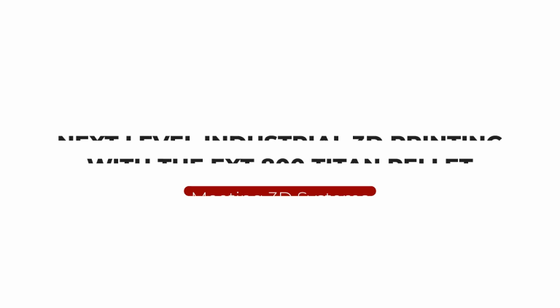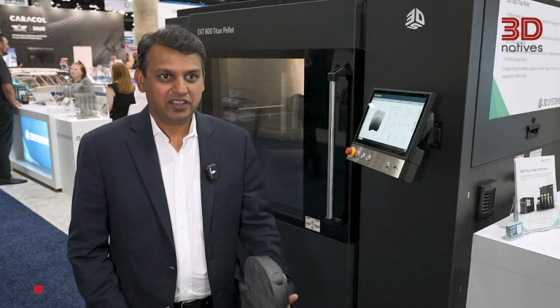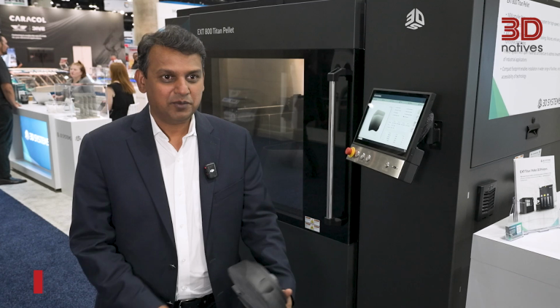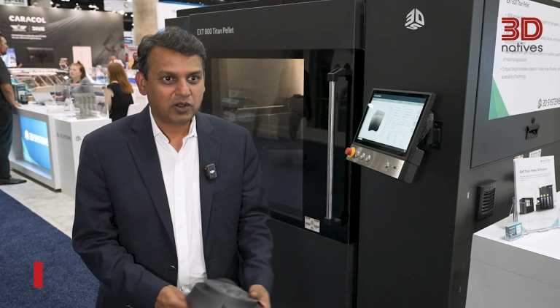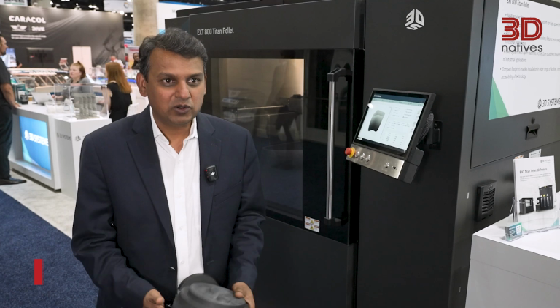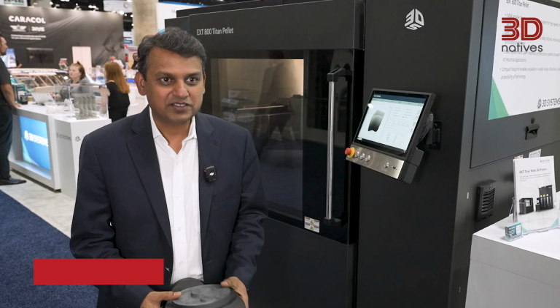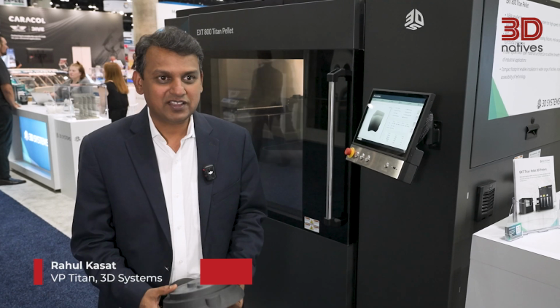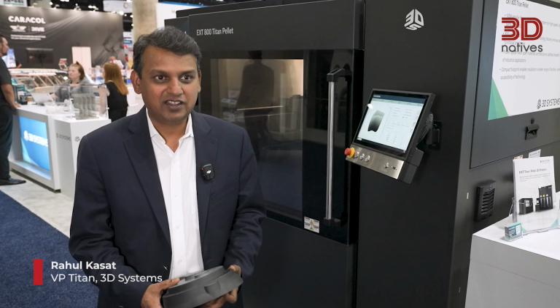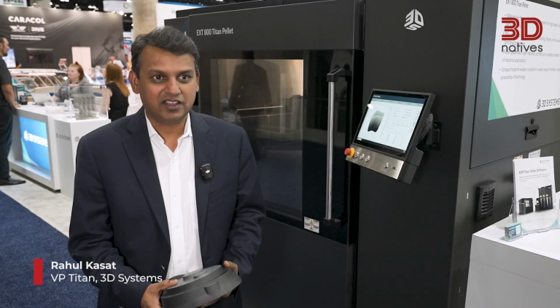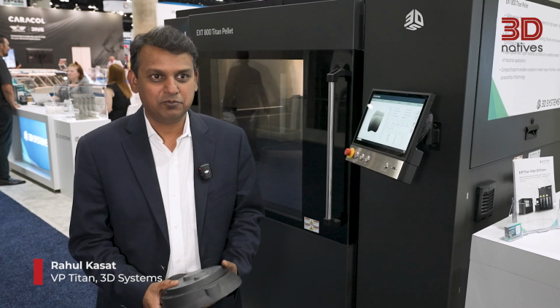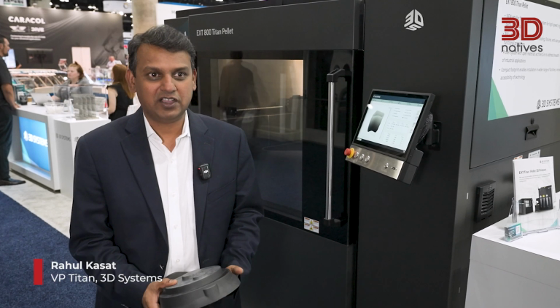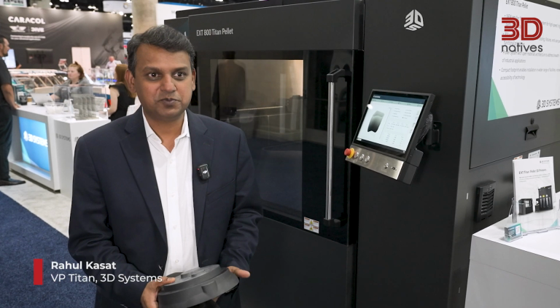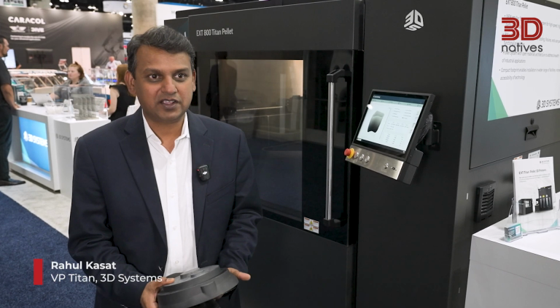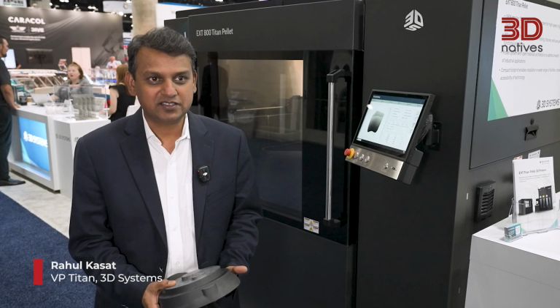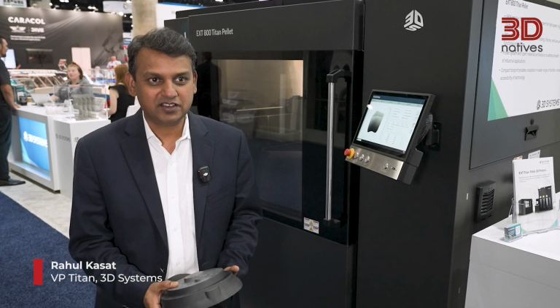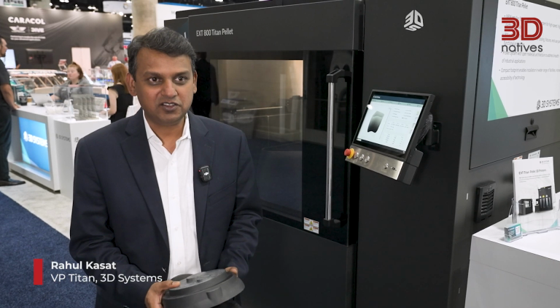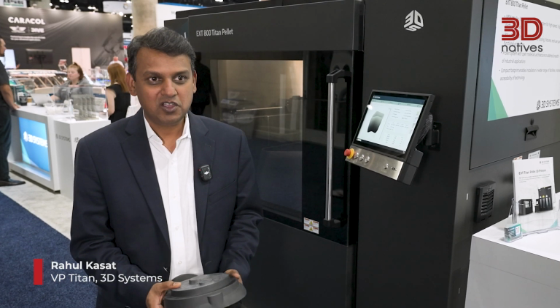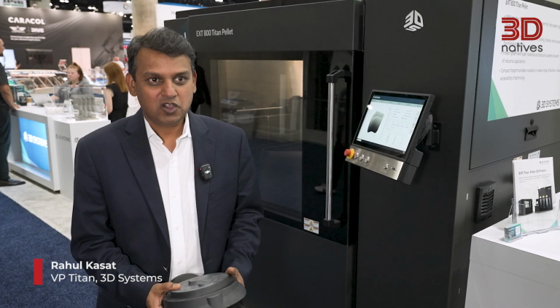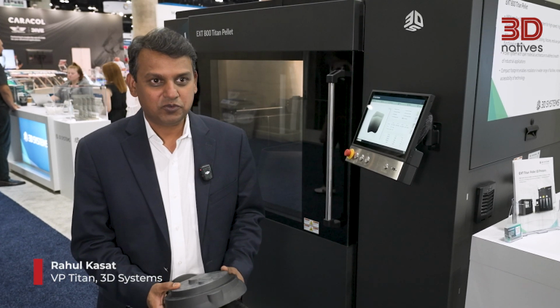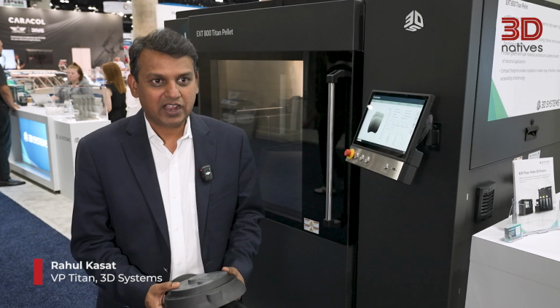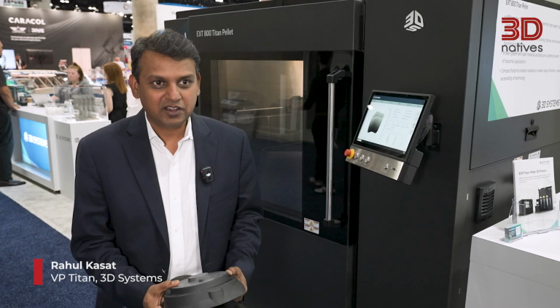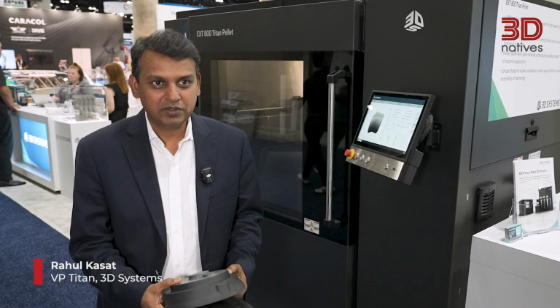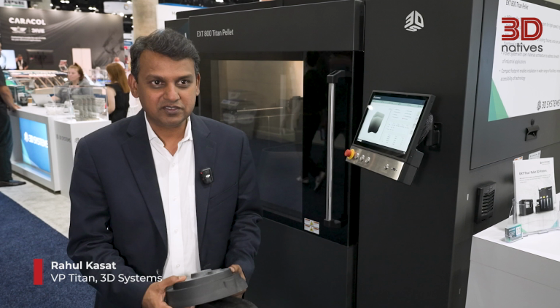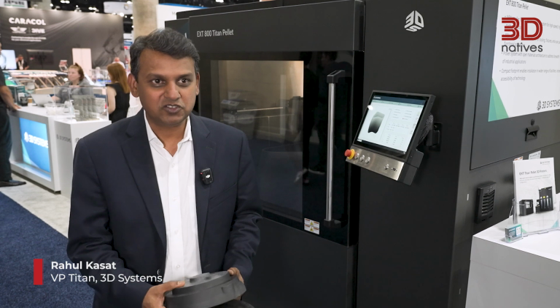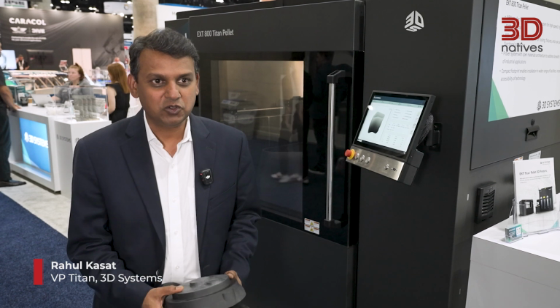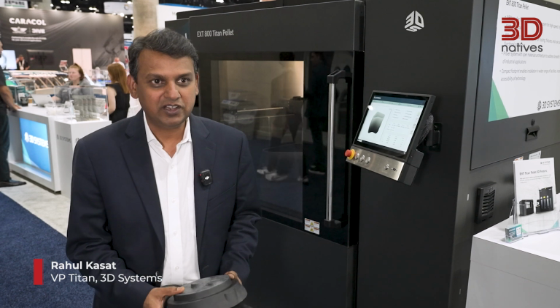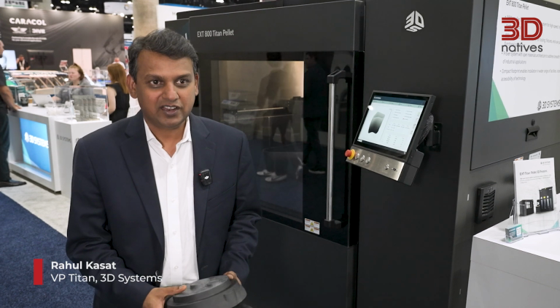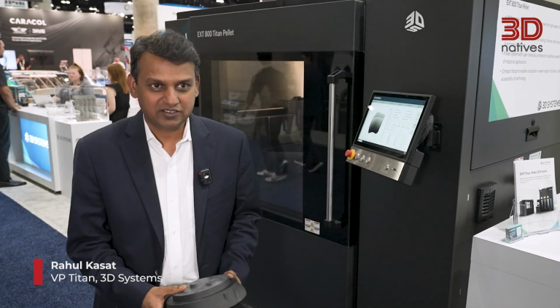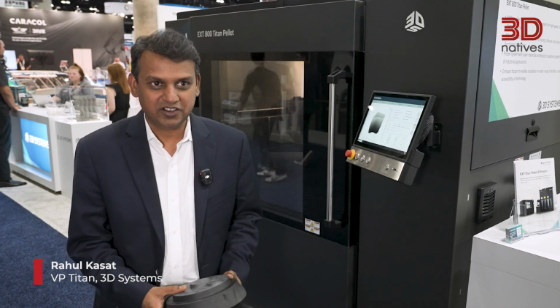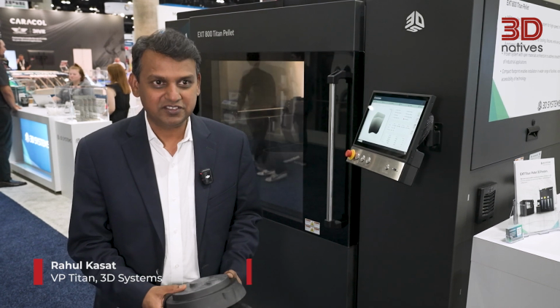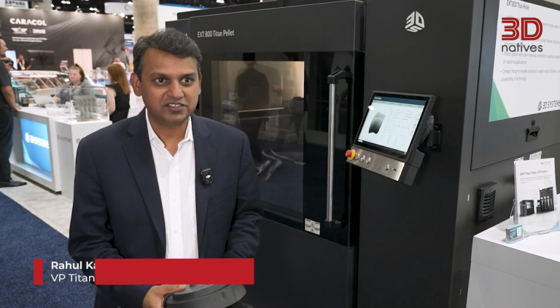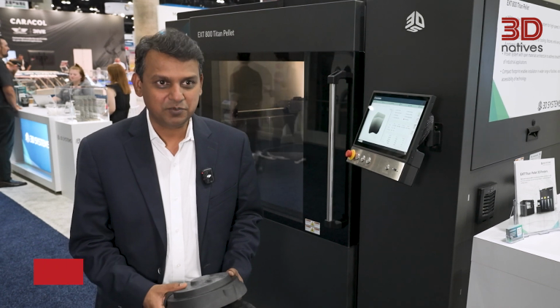I'm Rahul Kassad, Vice President of Titan Business Unit at 3D Systems.